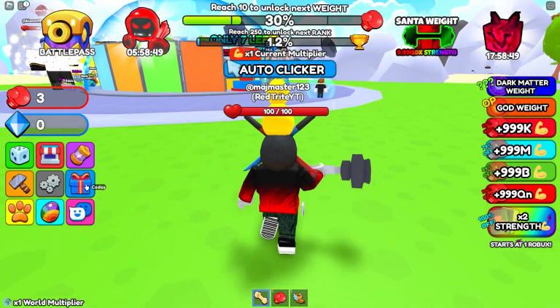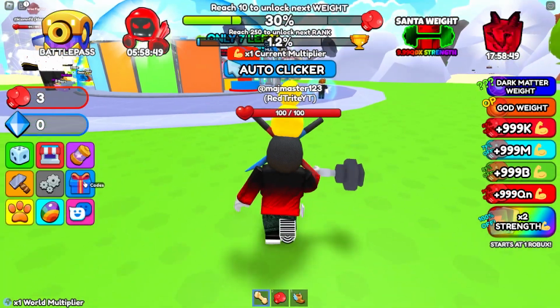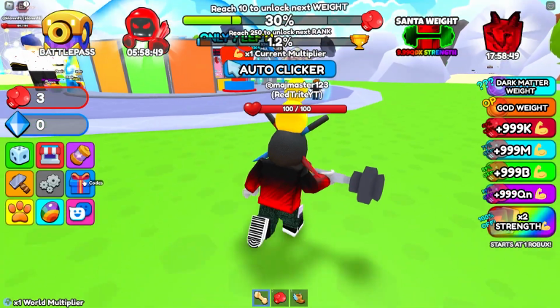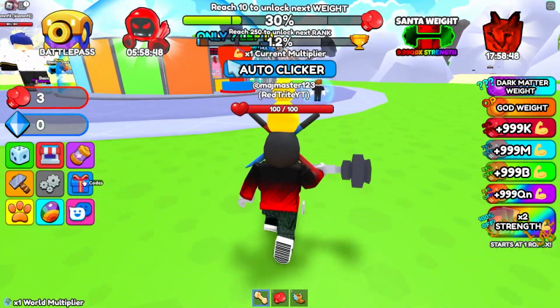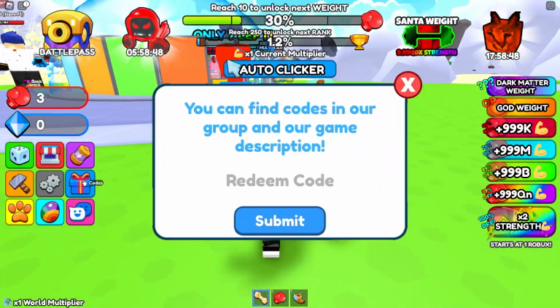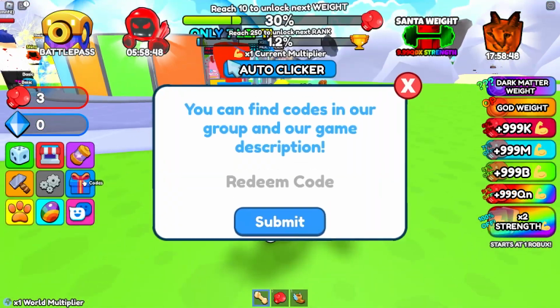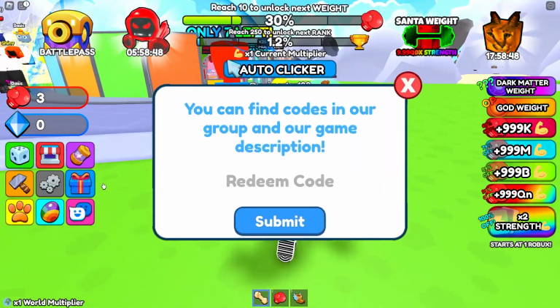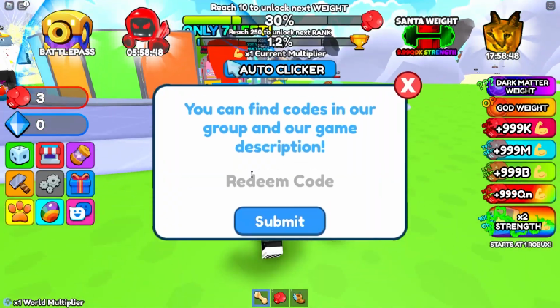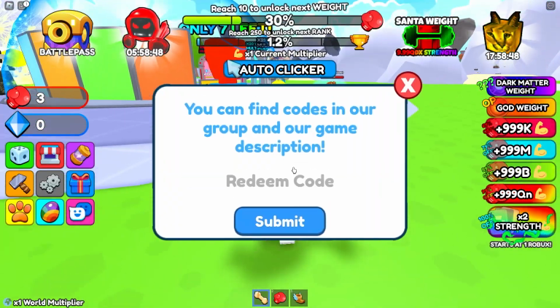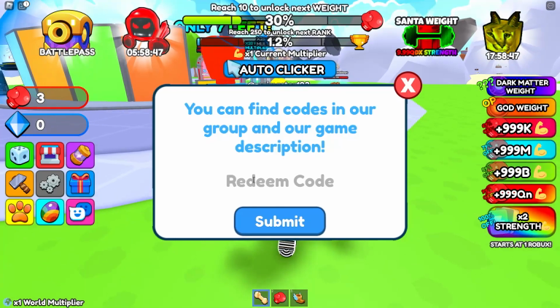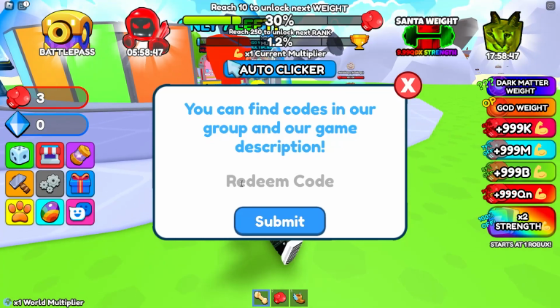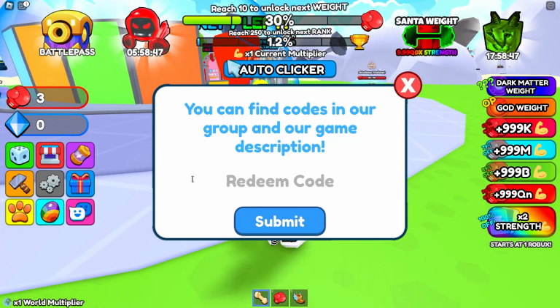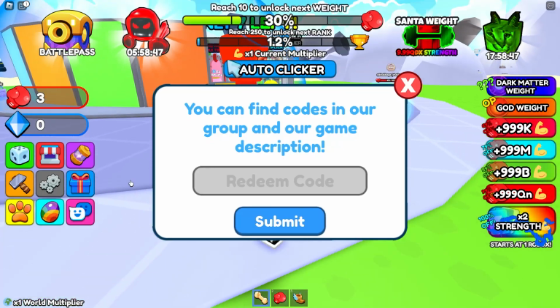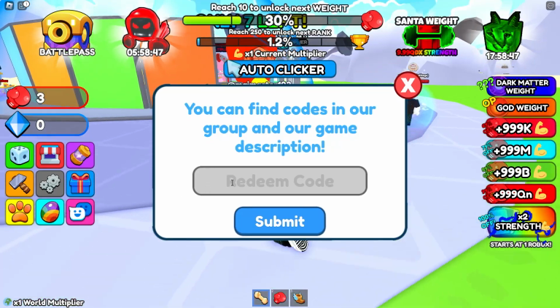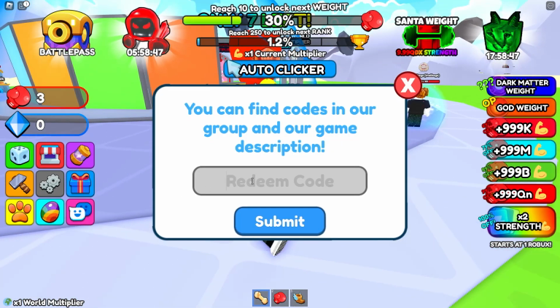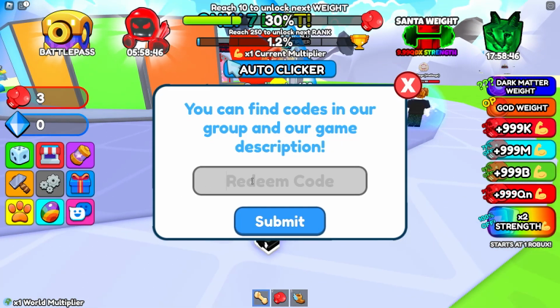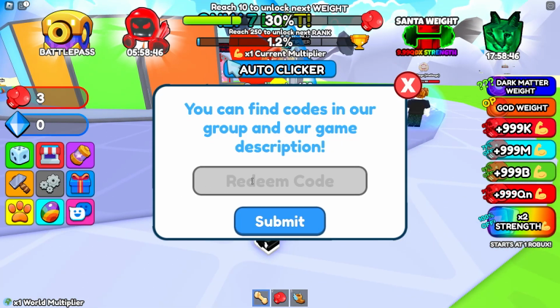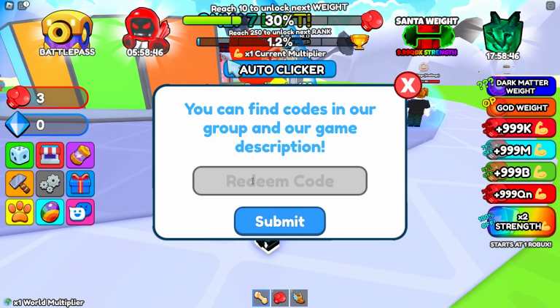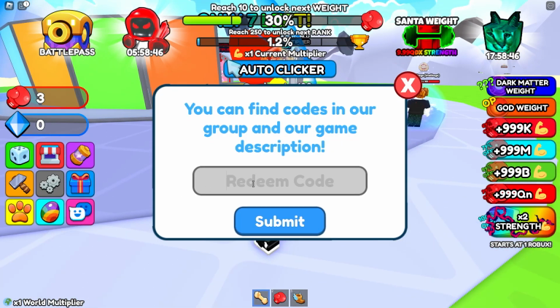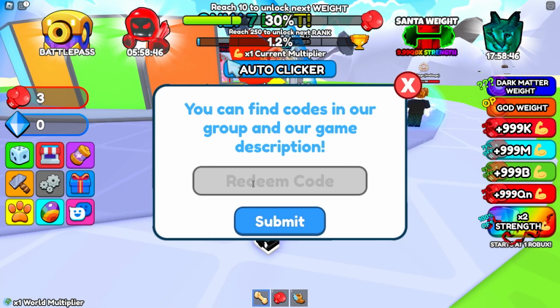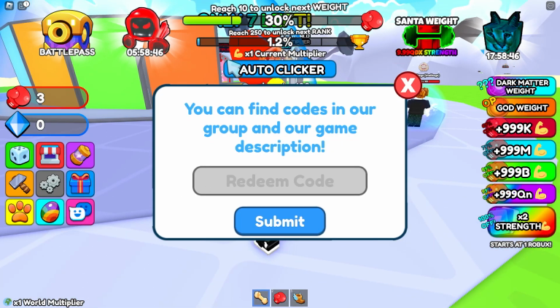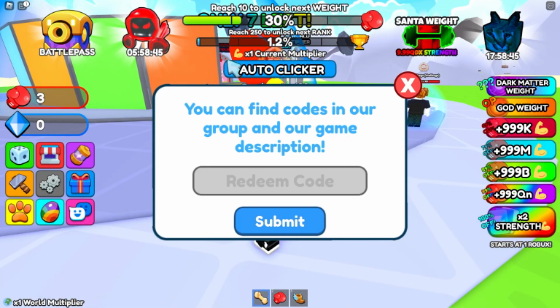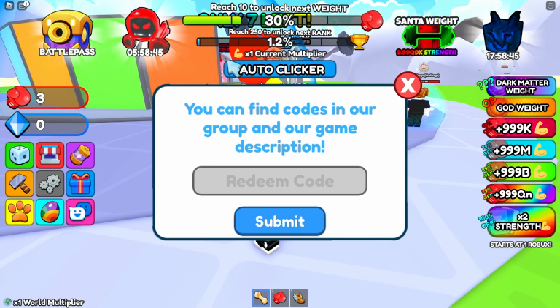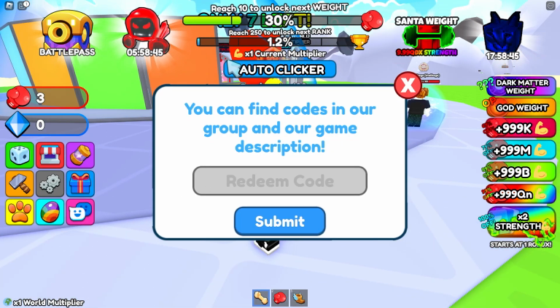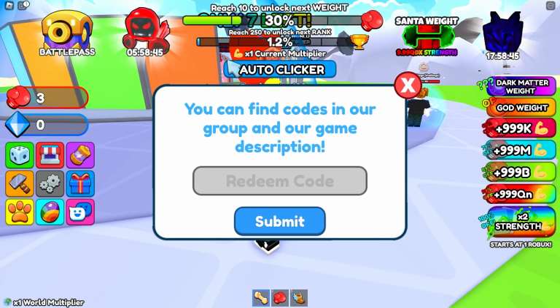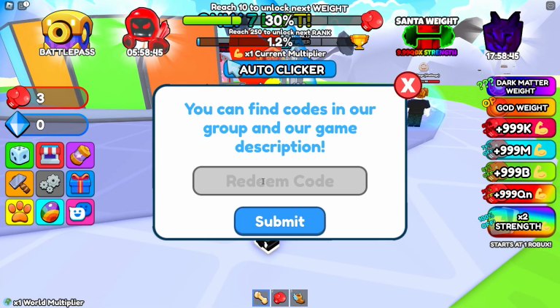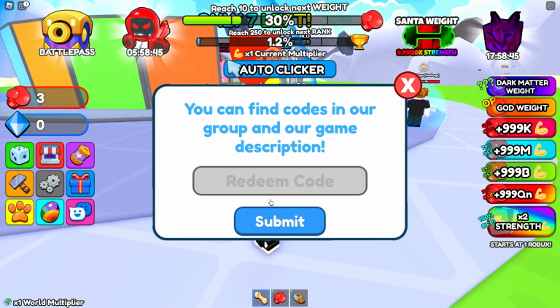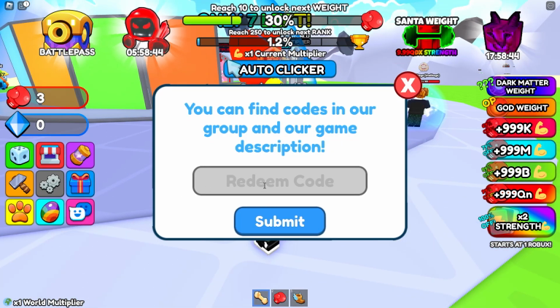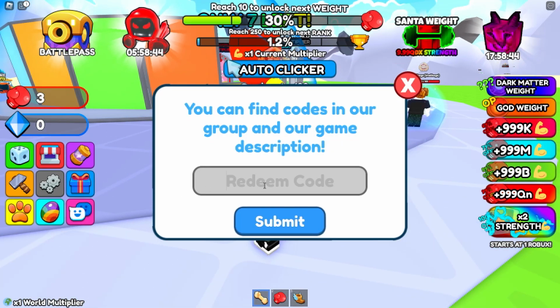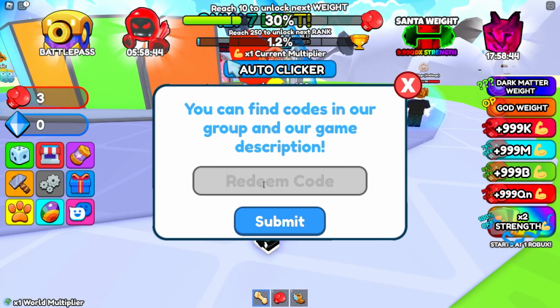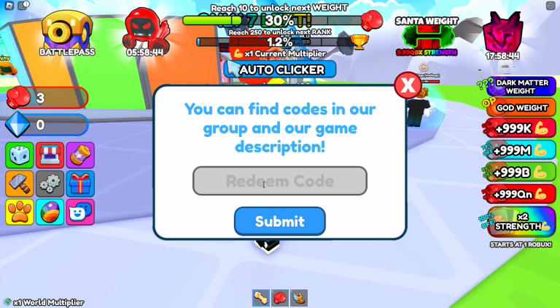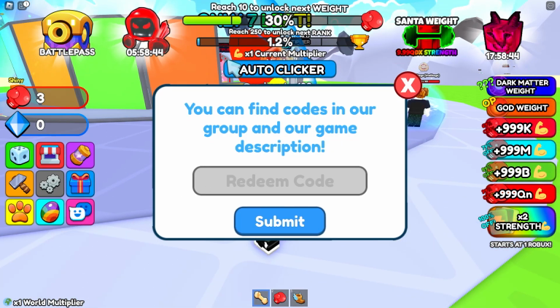Our first code is coming up — you can basically just enter it, press on Gift, and let's start with this code.